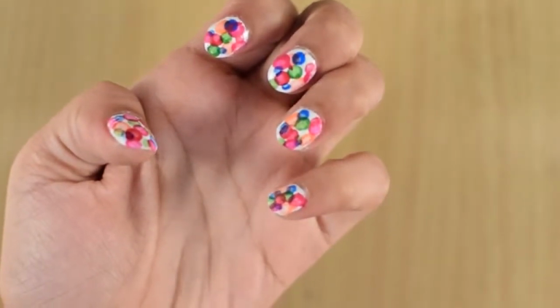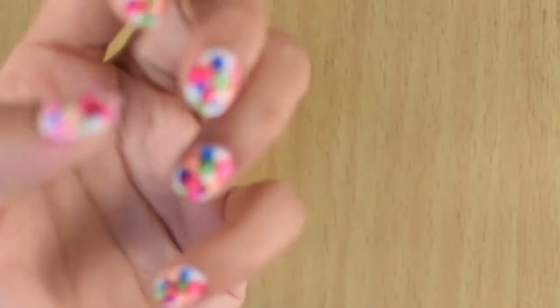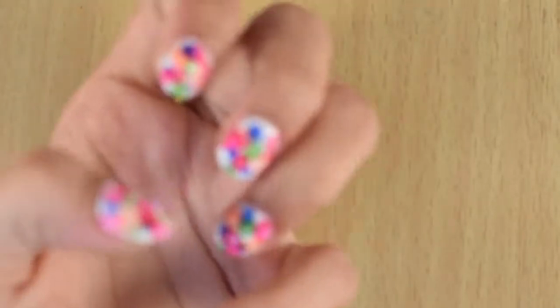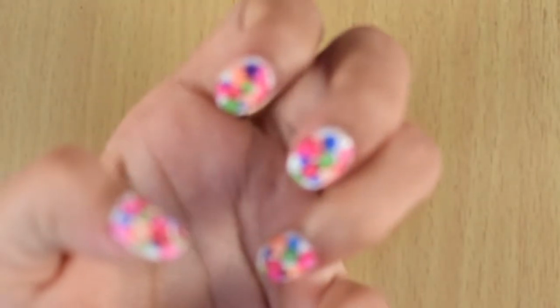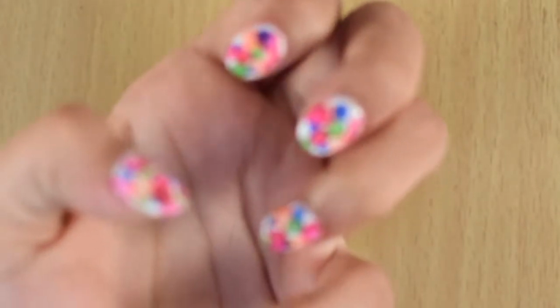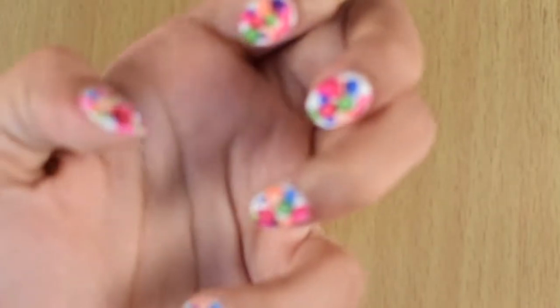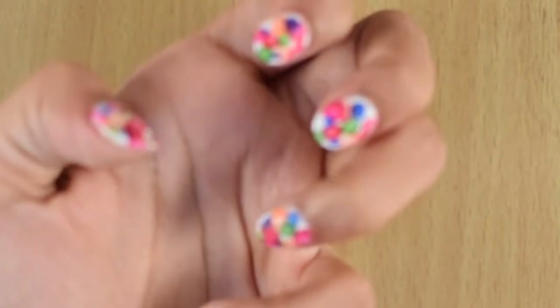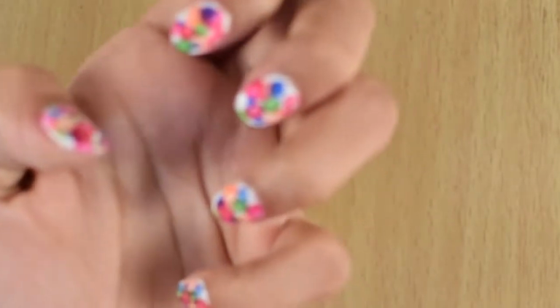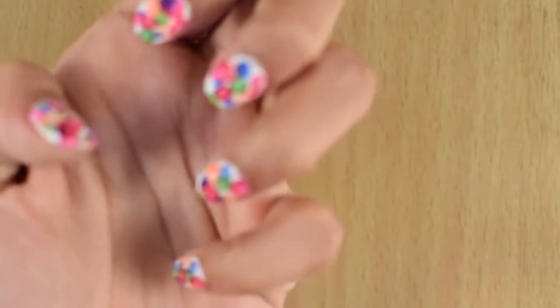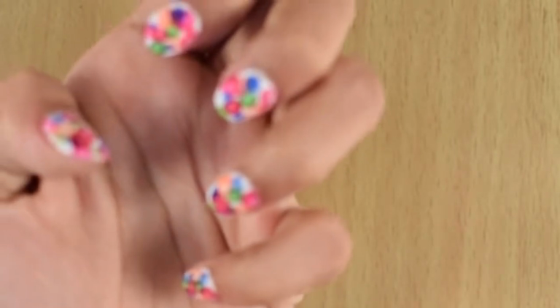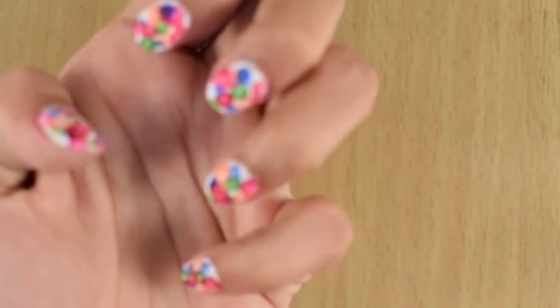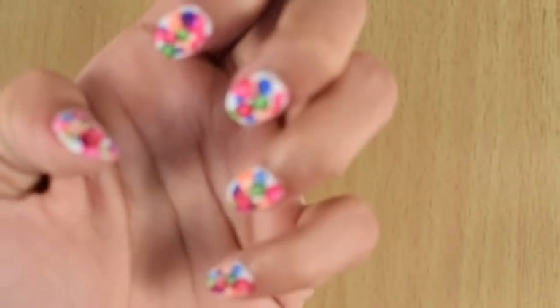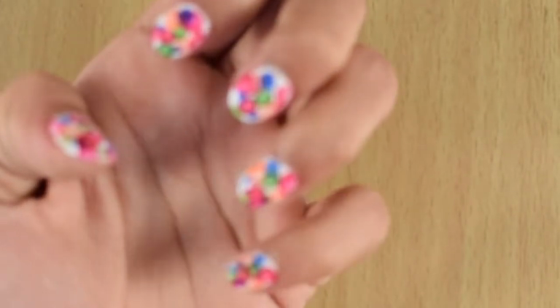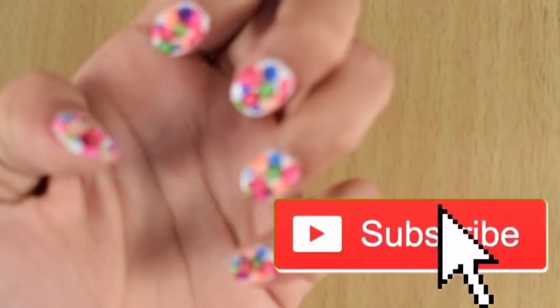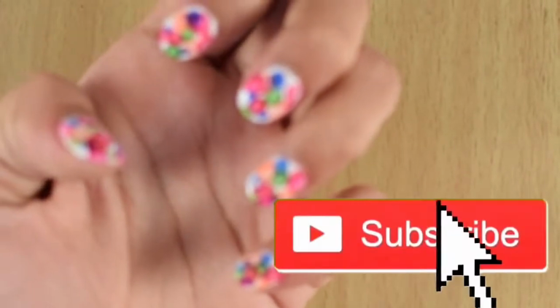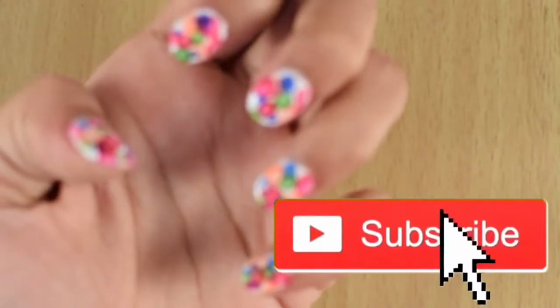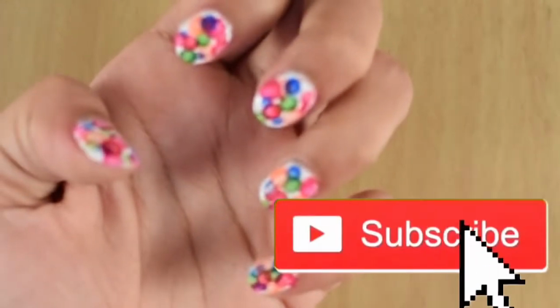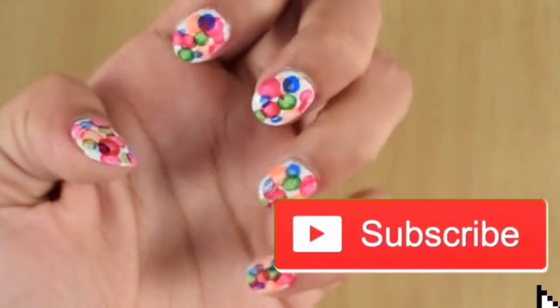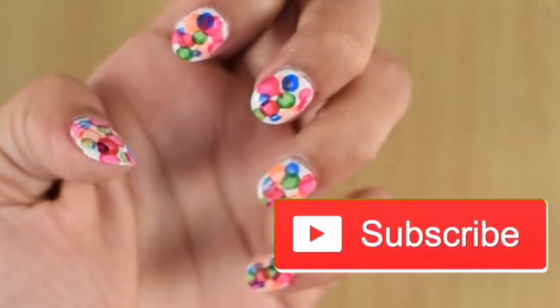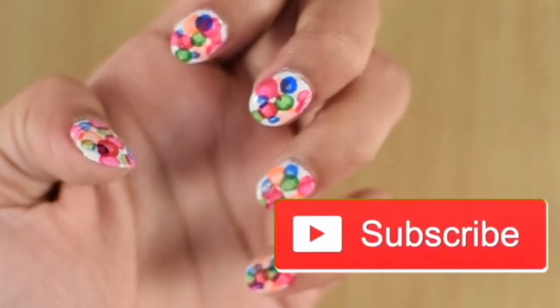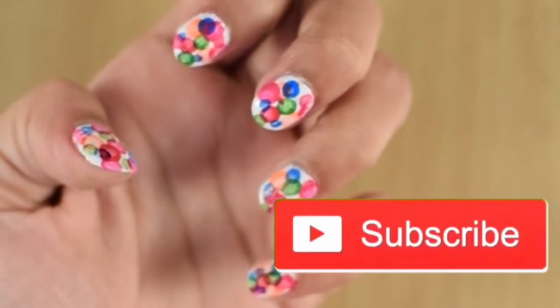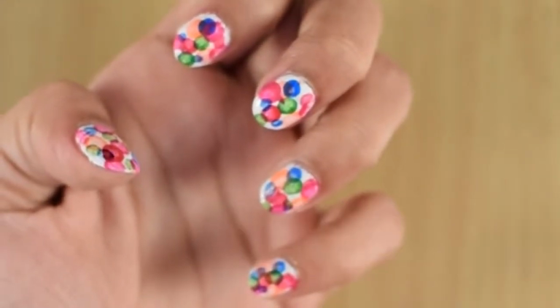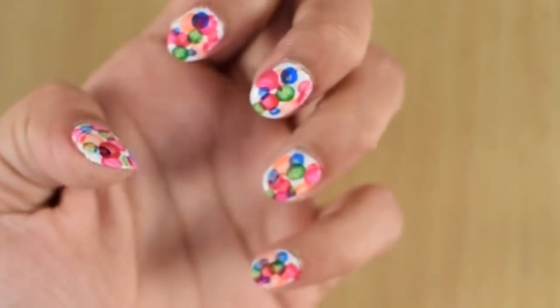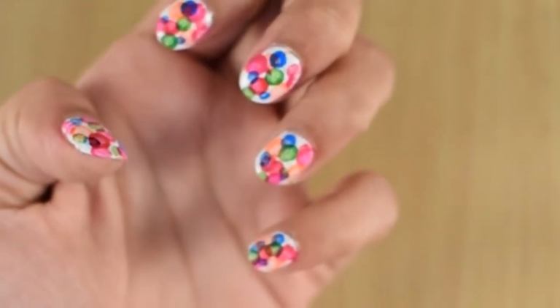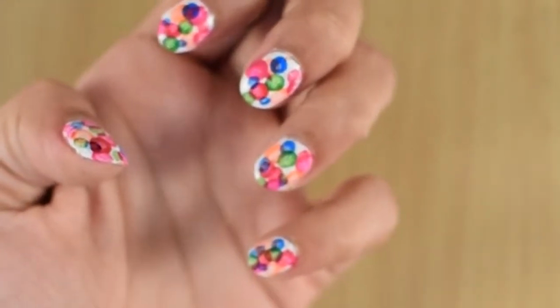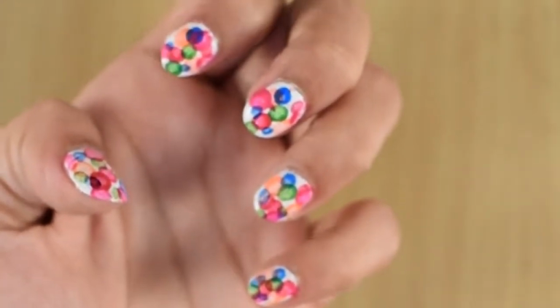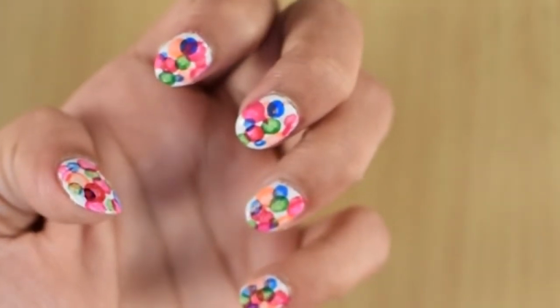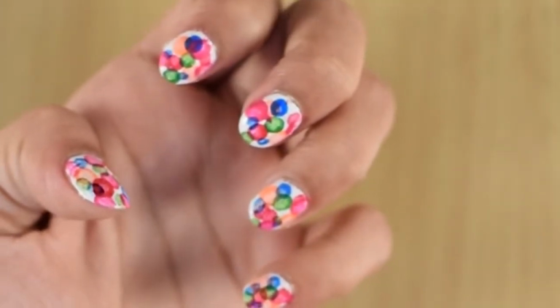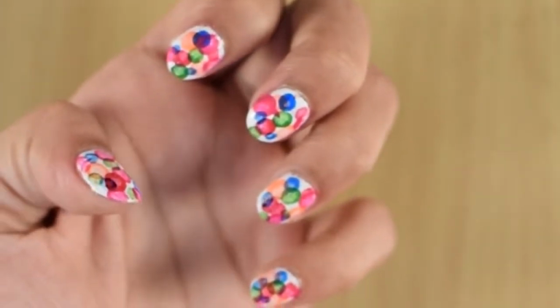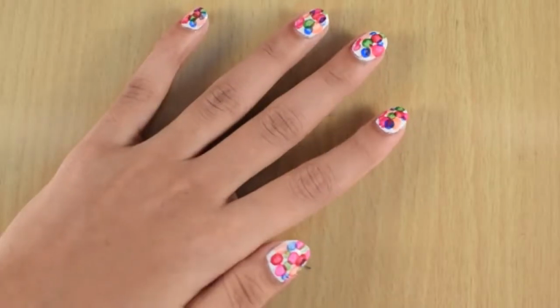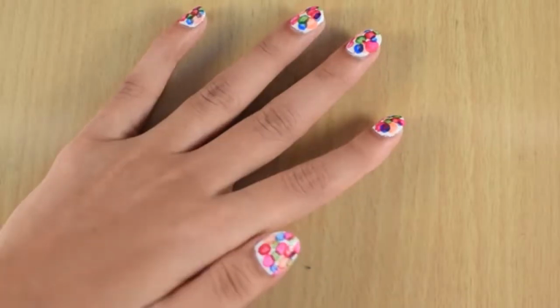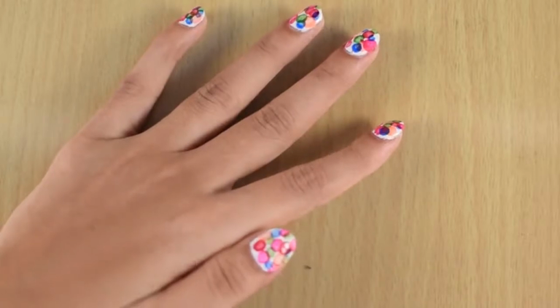But before we start, make sure to hit the subscribe button for a new nail art video every Thursday.